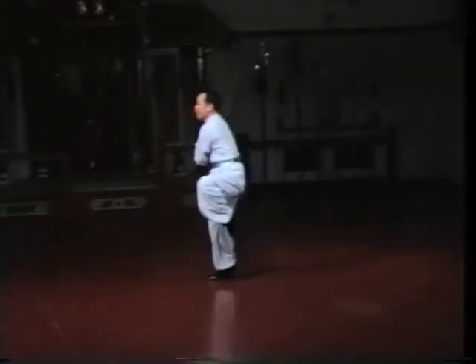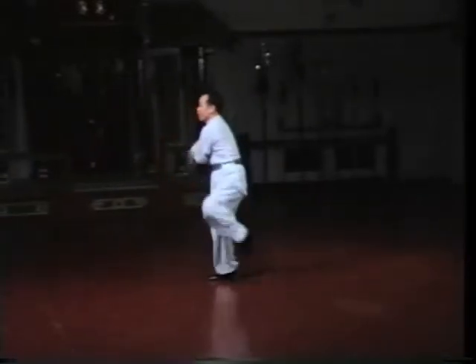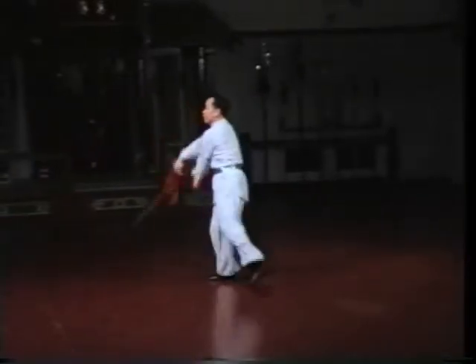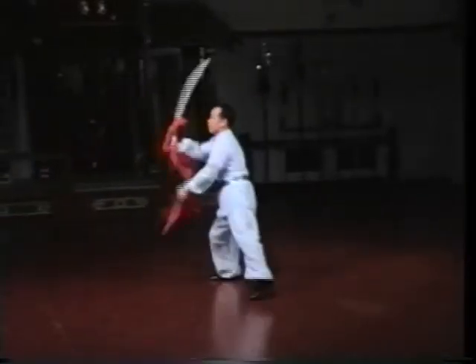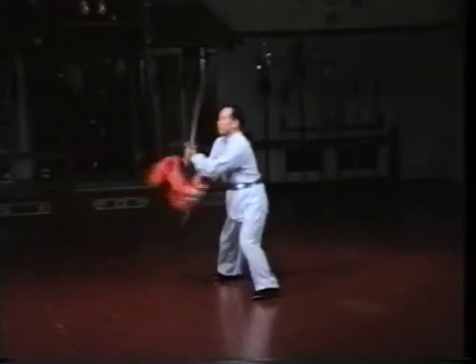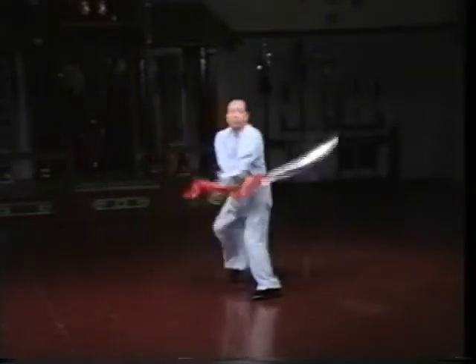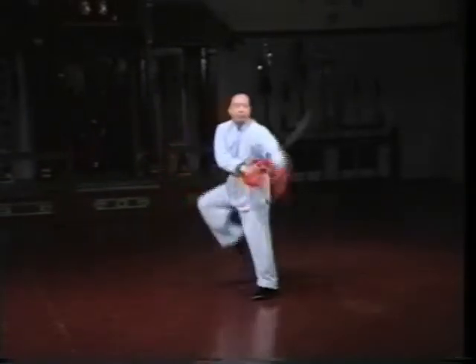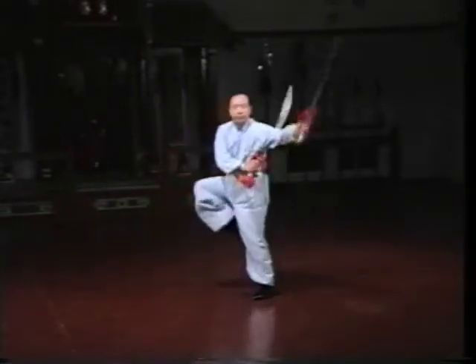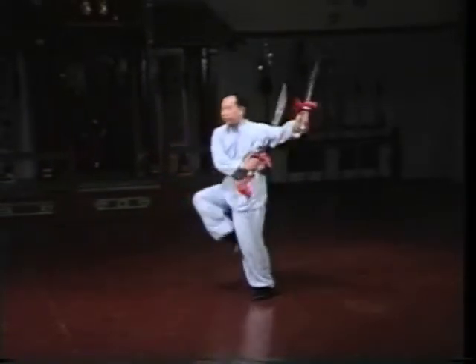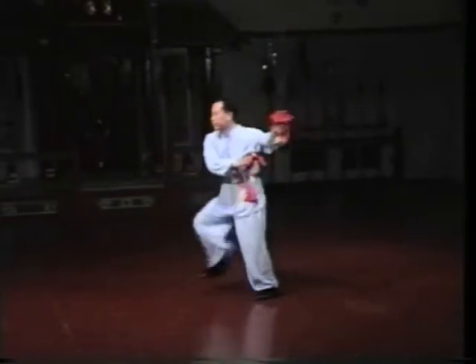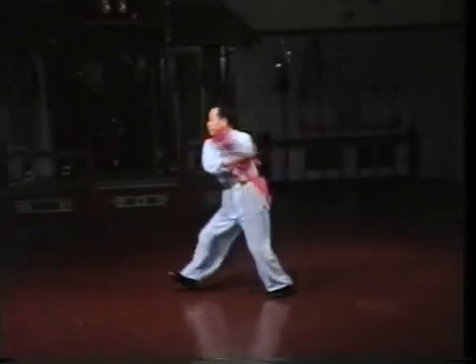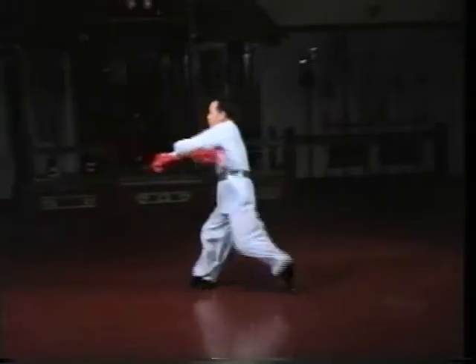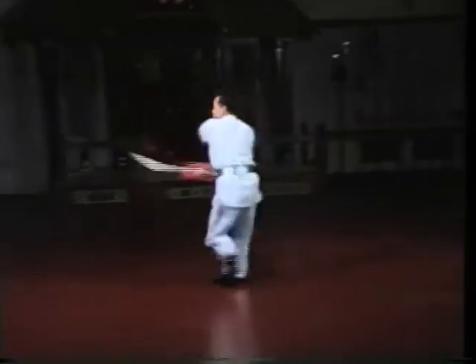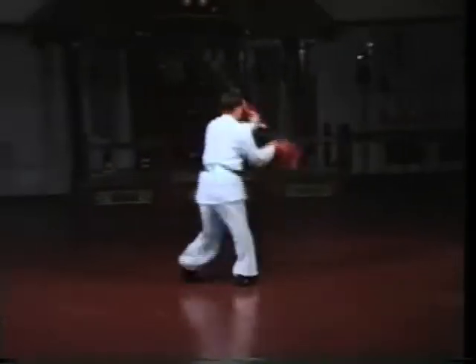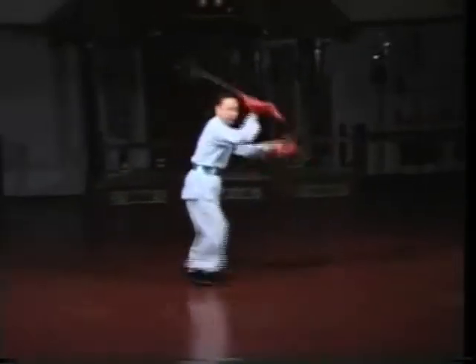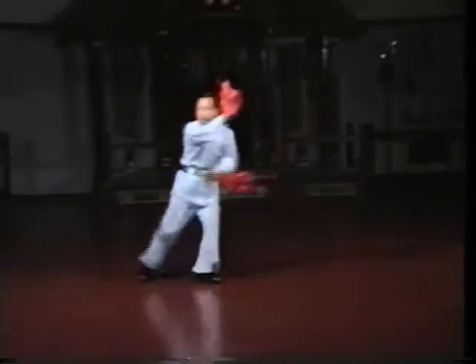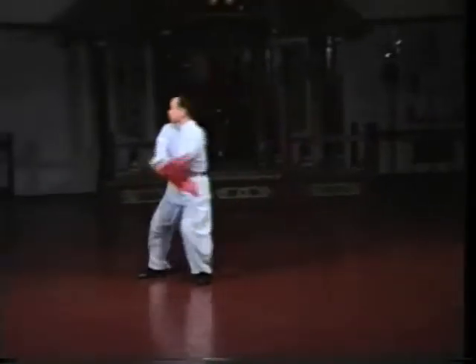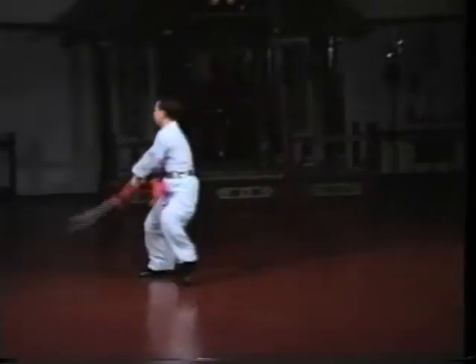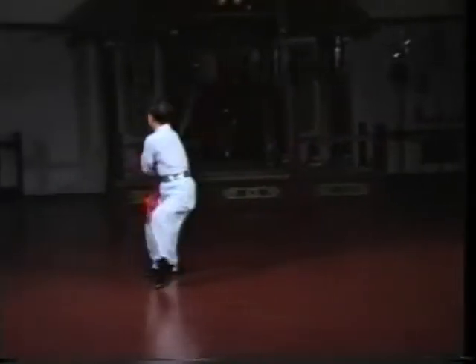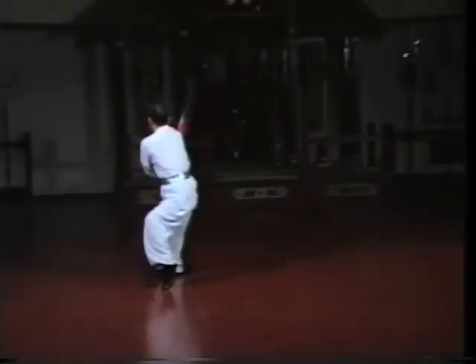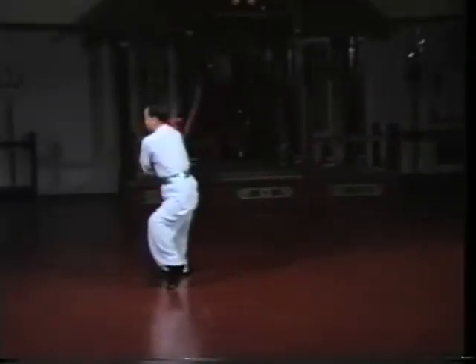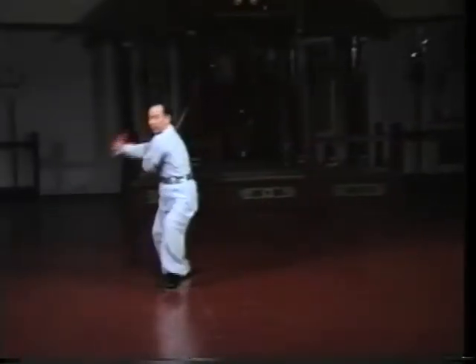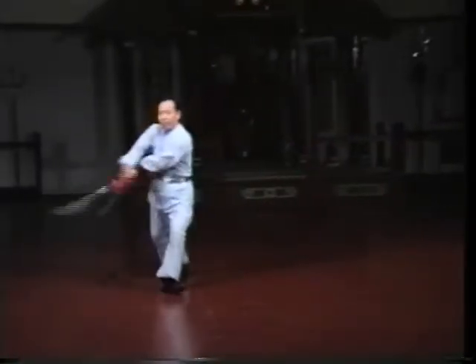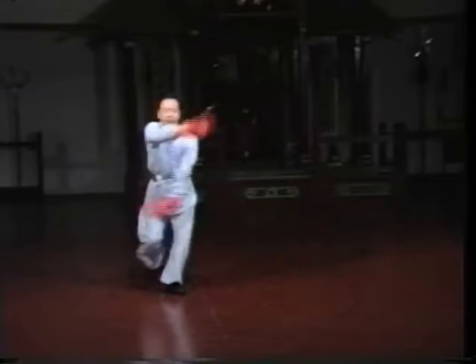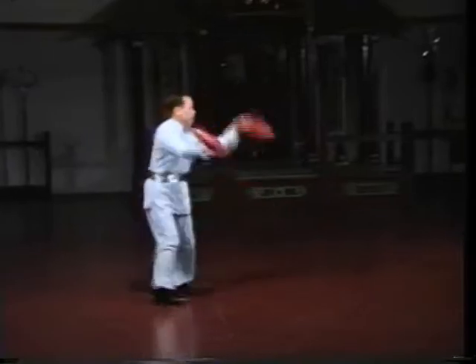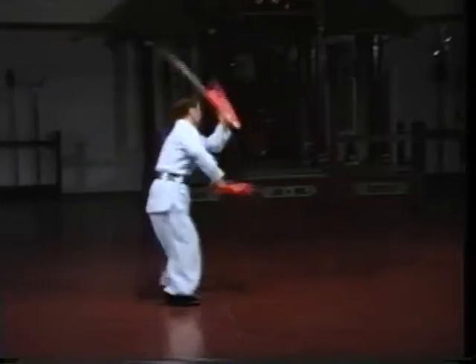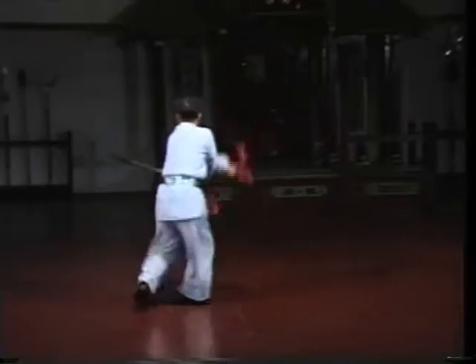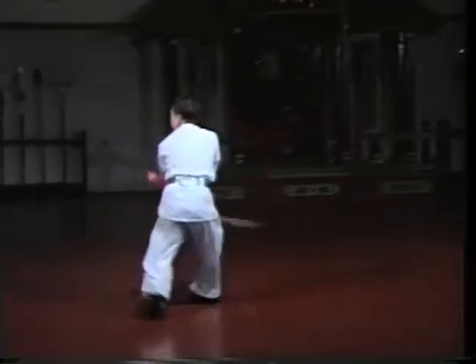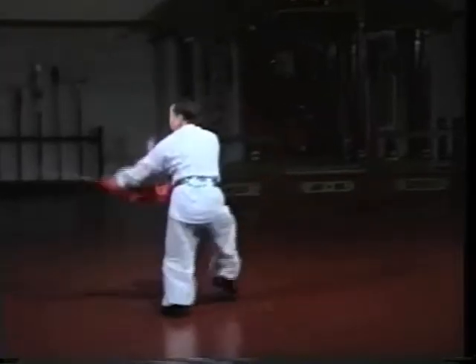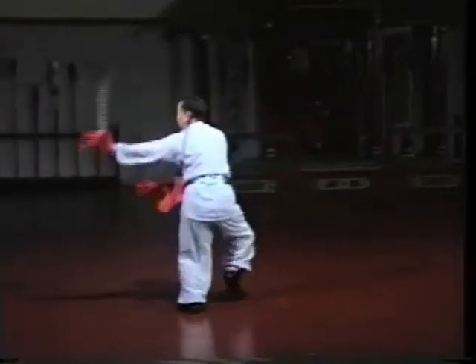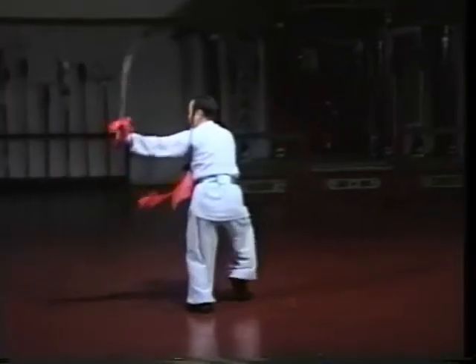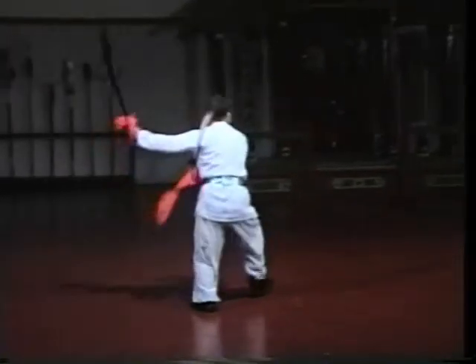Furthermore, your cuts will follow their path true only if your eyes lead them.